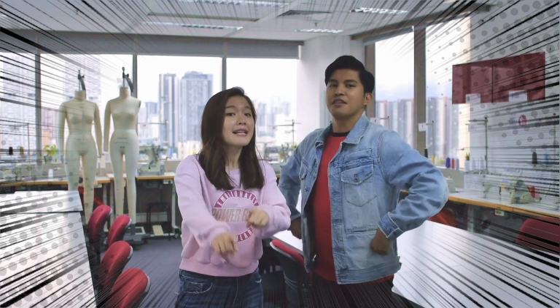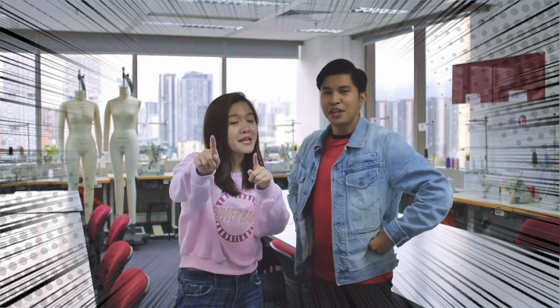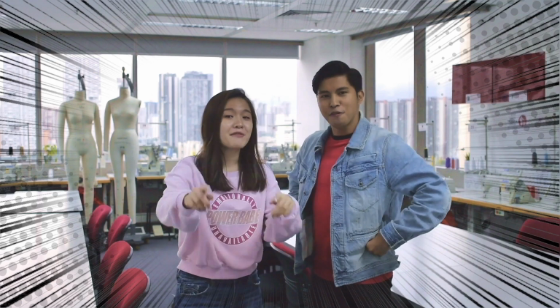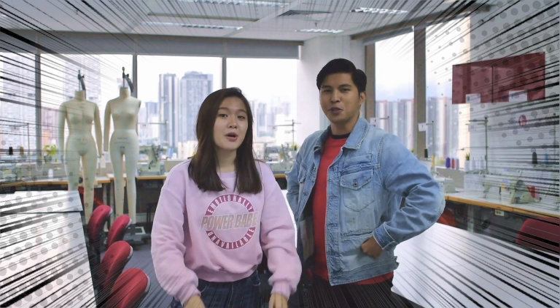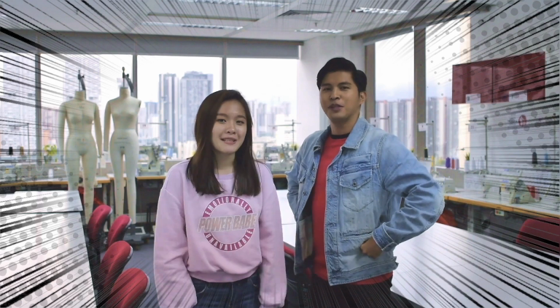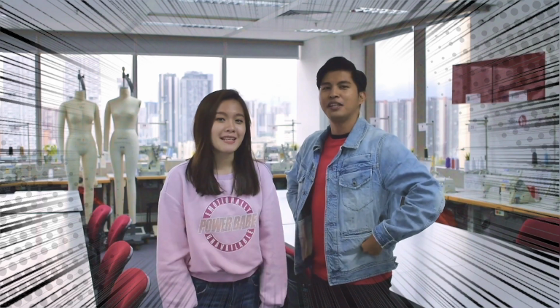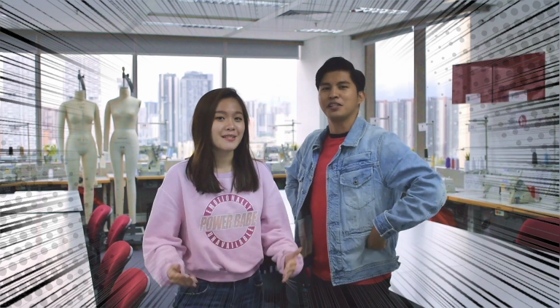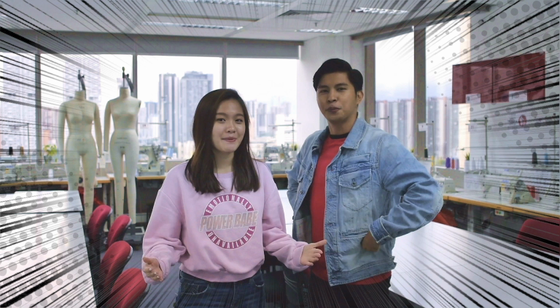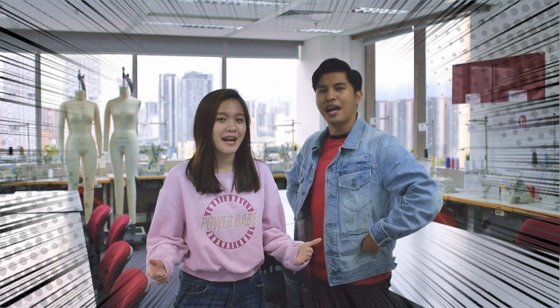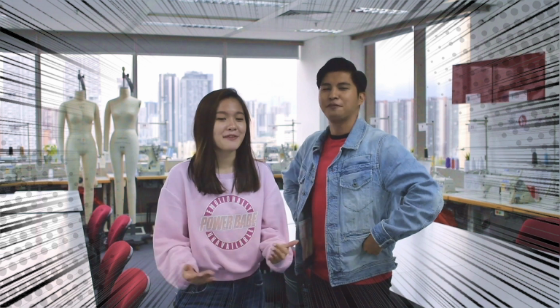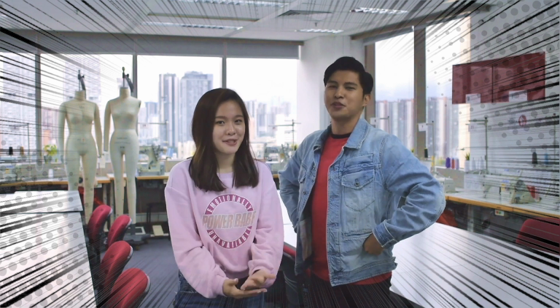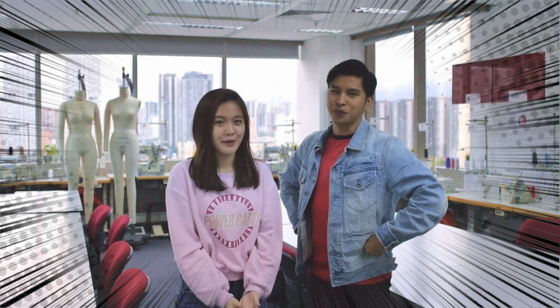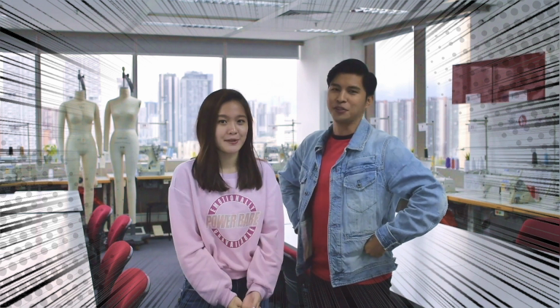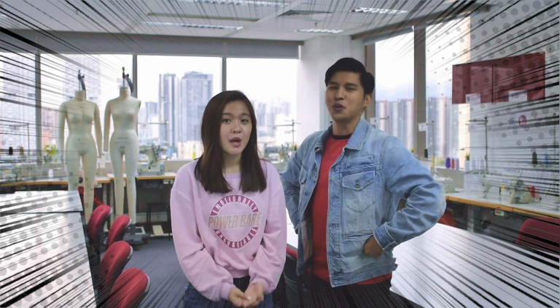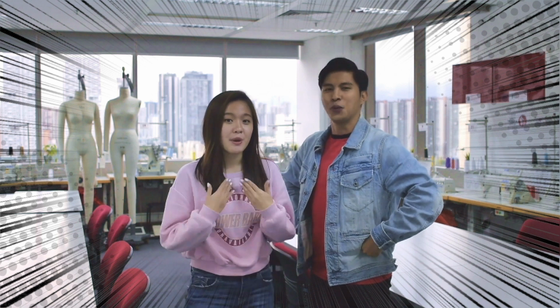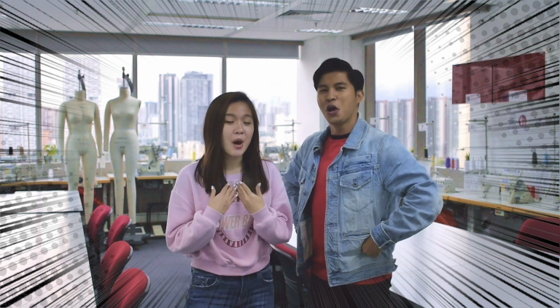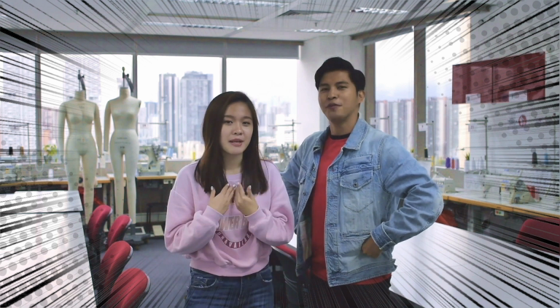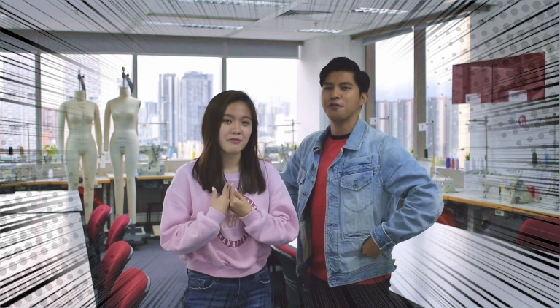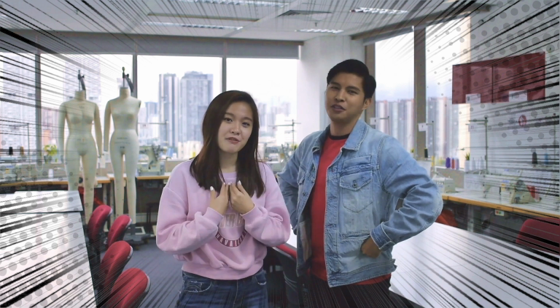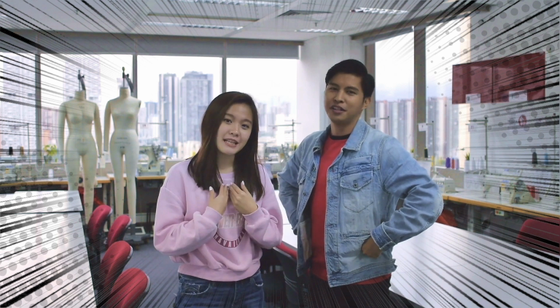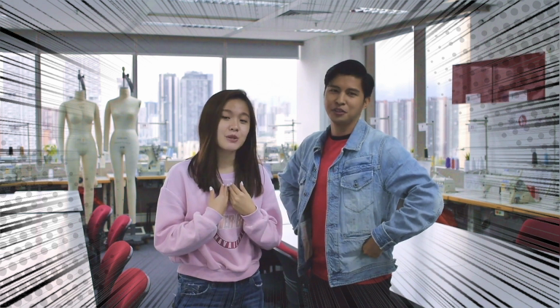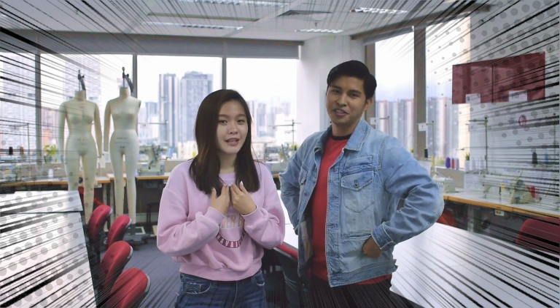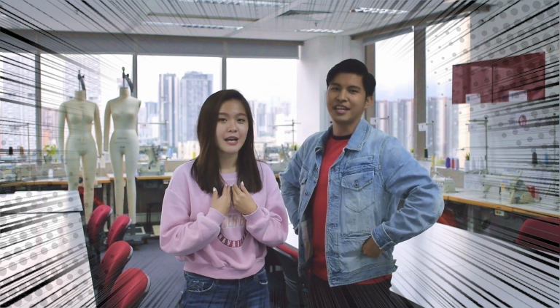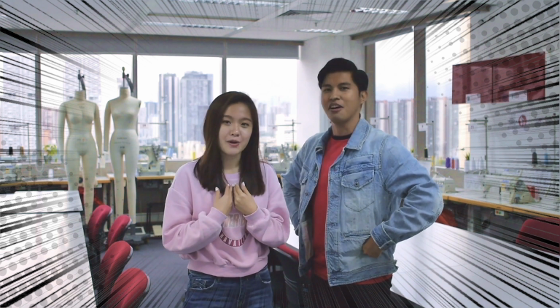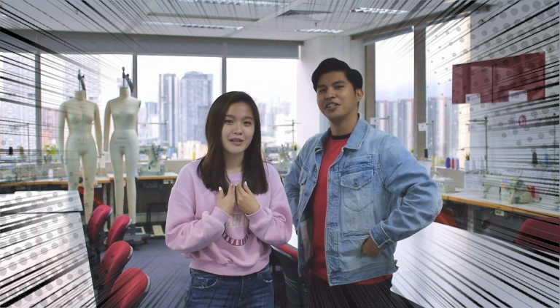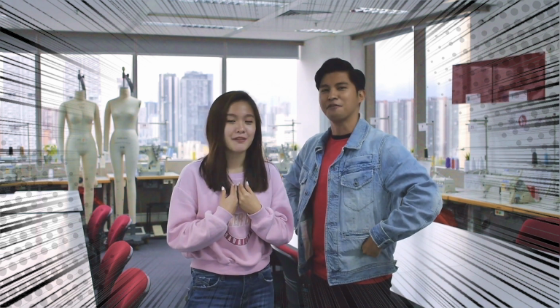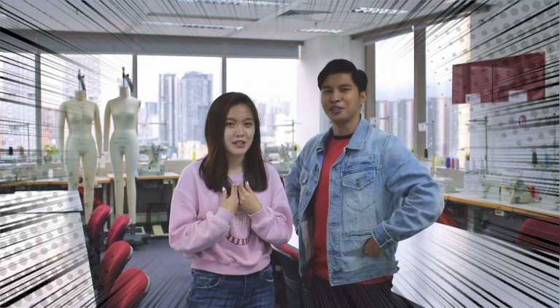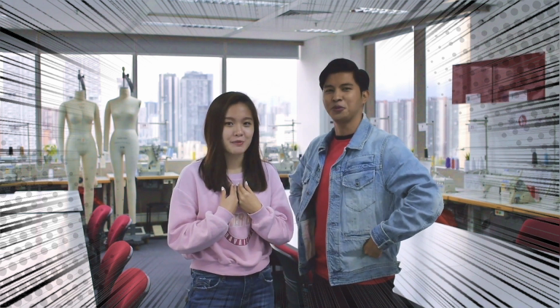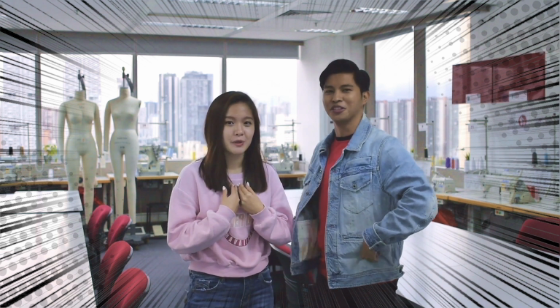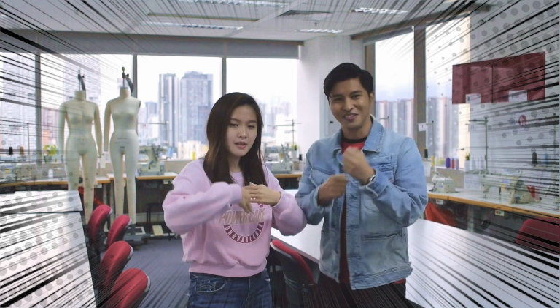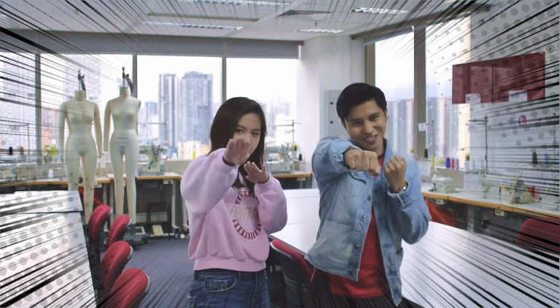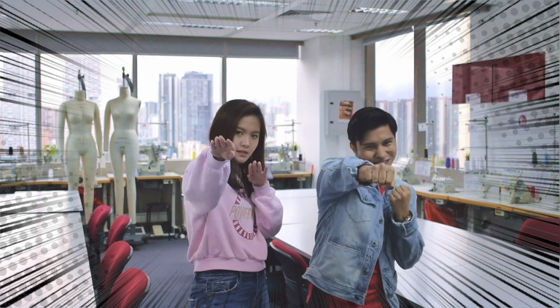Thank you for completing this super guide for superheroes. We hope that you feel ready to learn and conquer the fashion world.